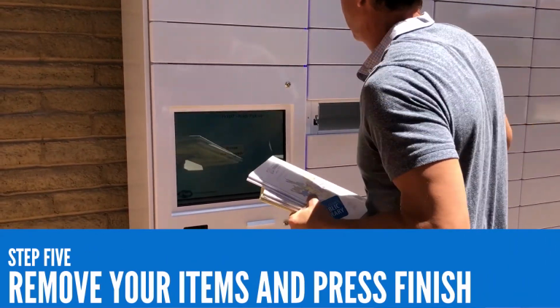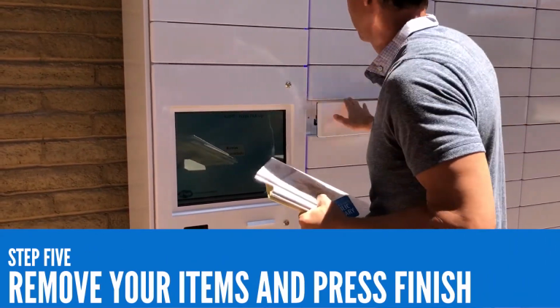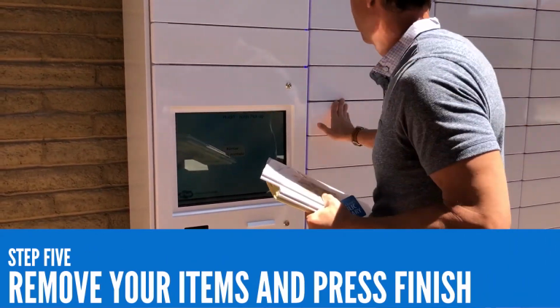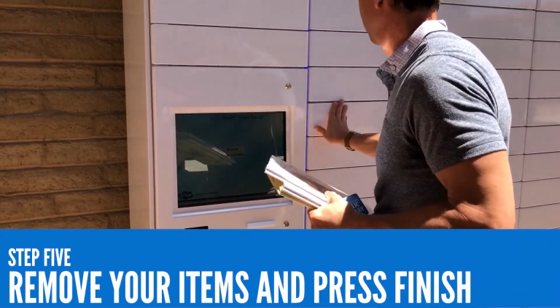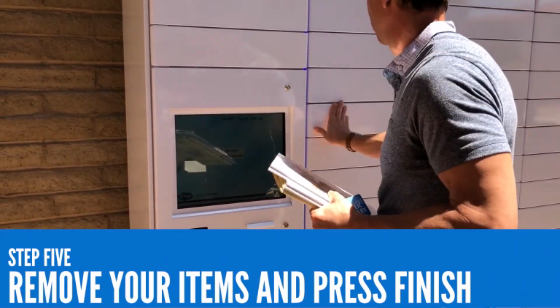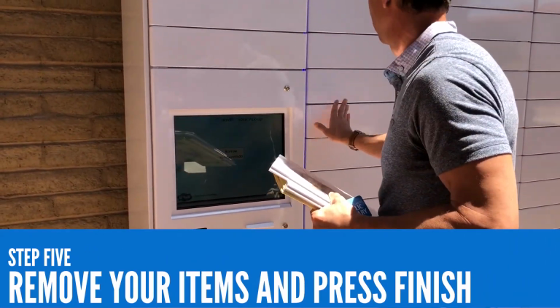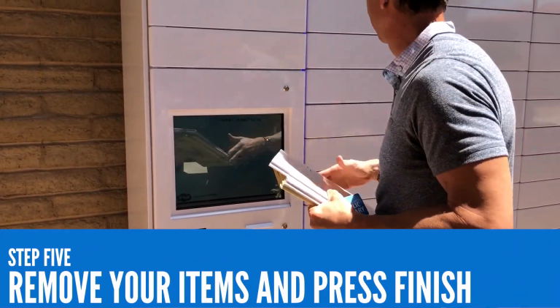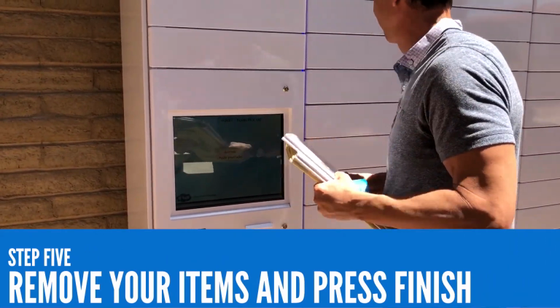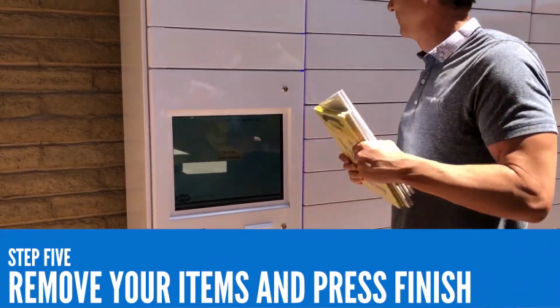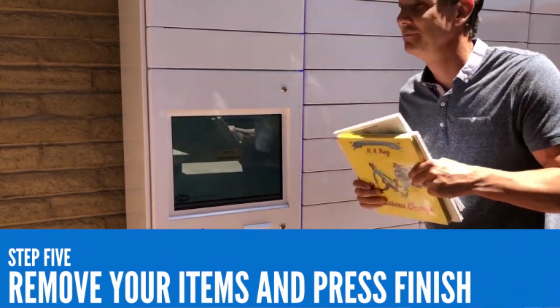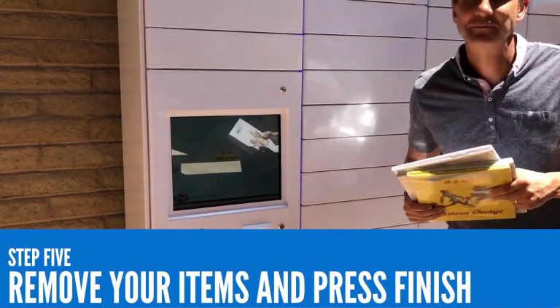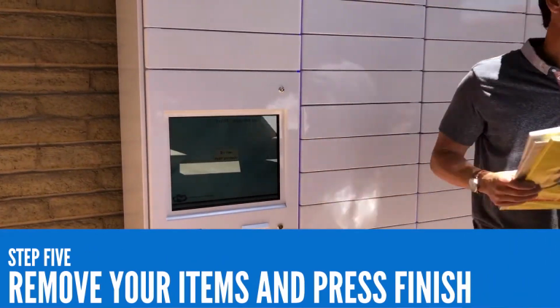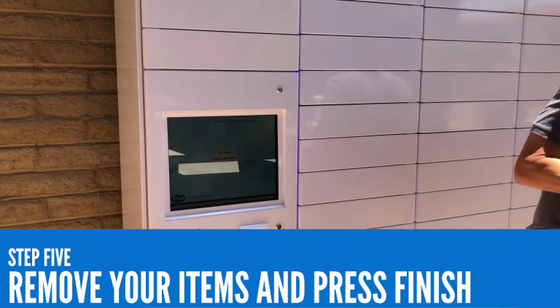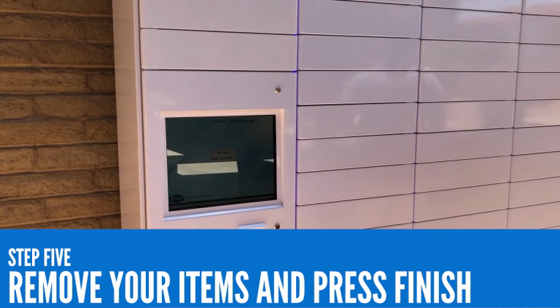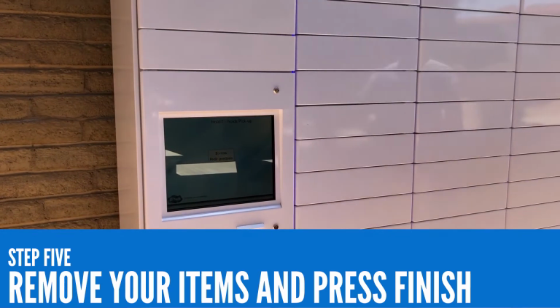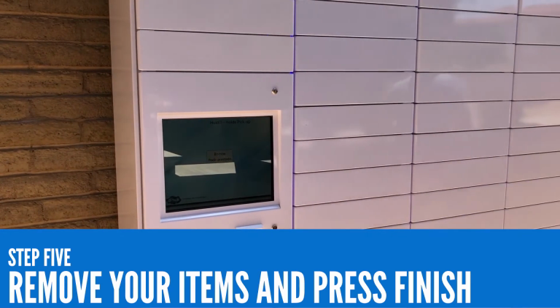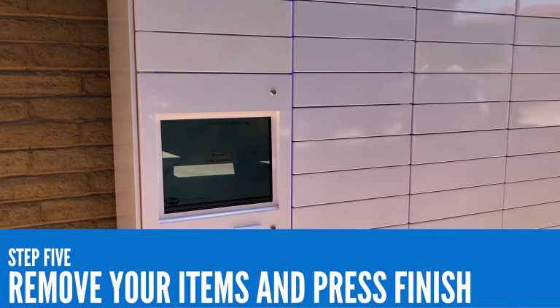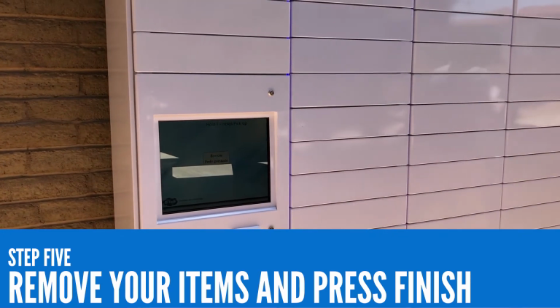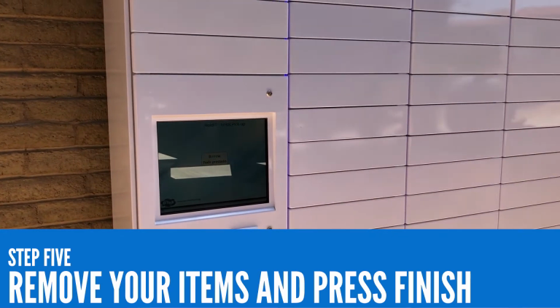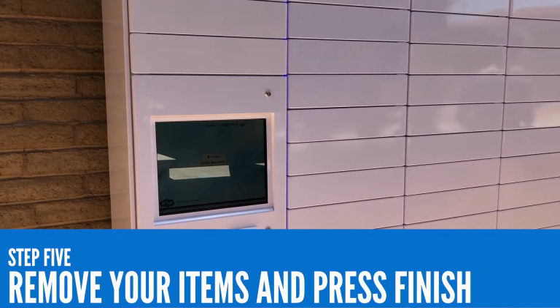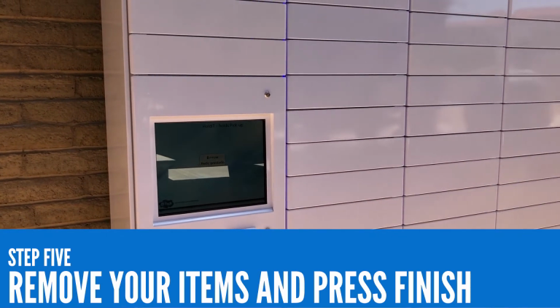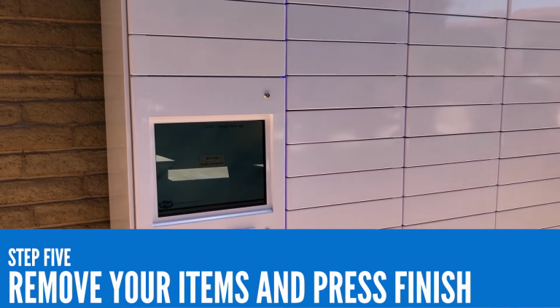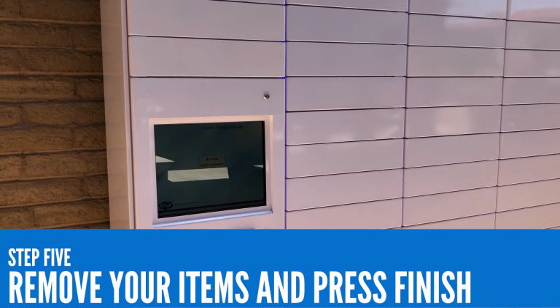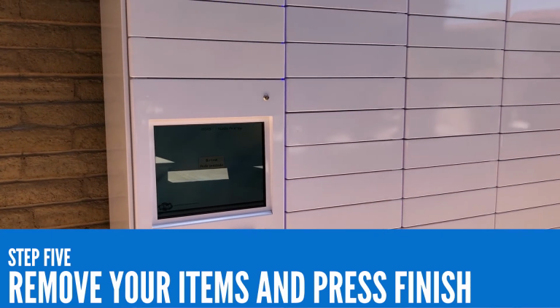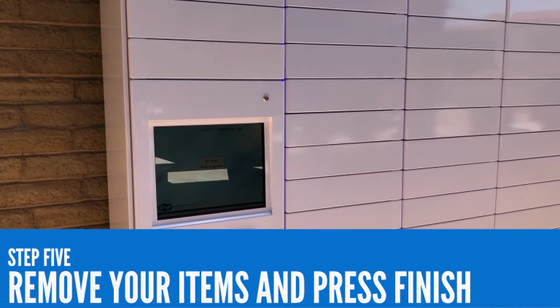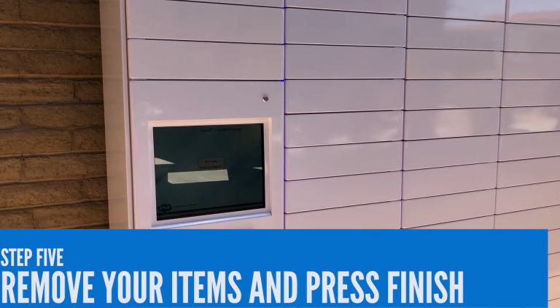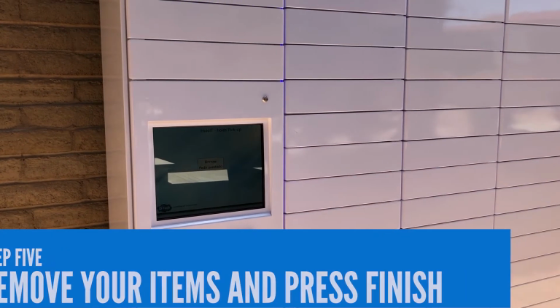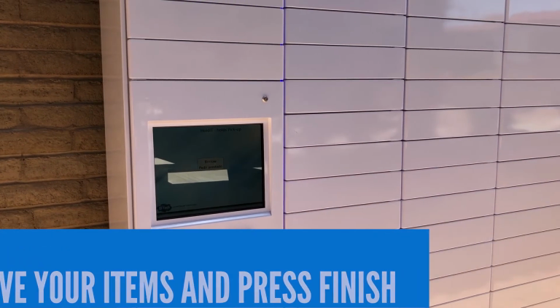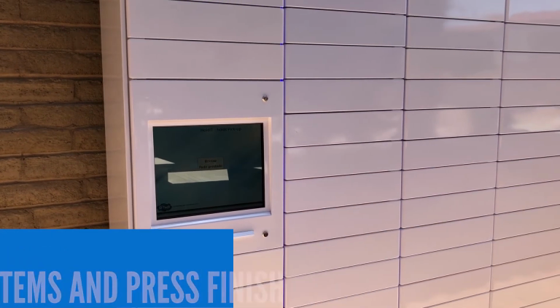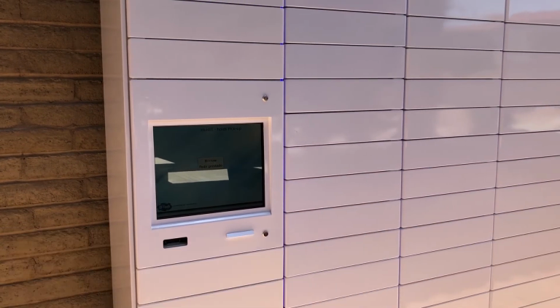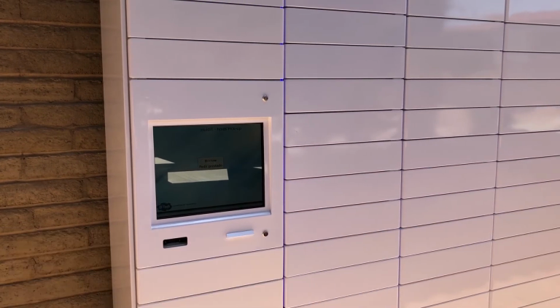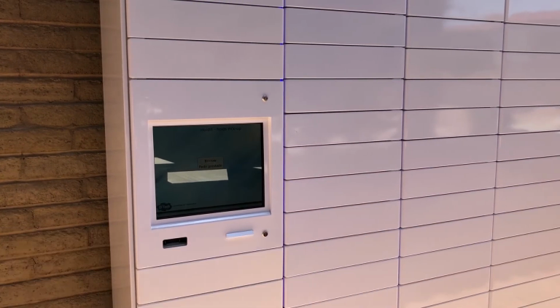It's important to note that if you have too many items checked out already, you will not be able to collect your hold items from the locker.